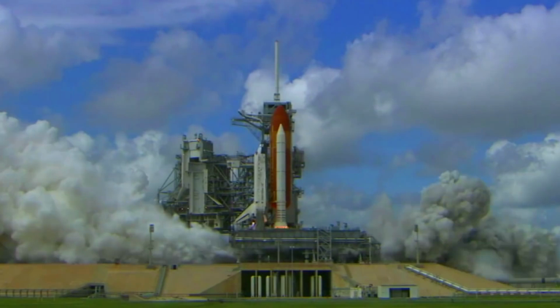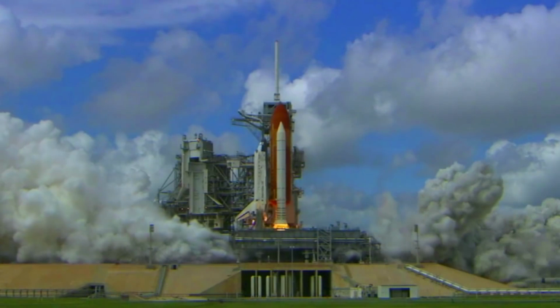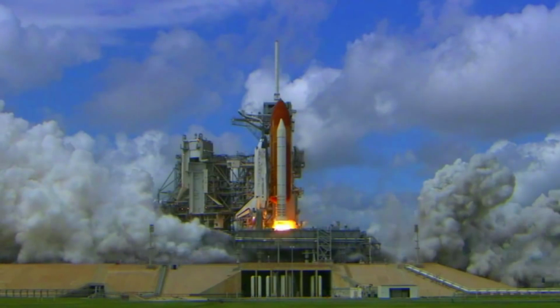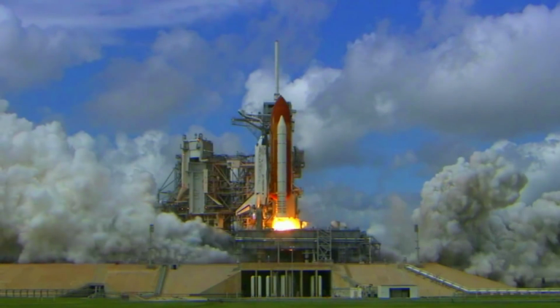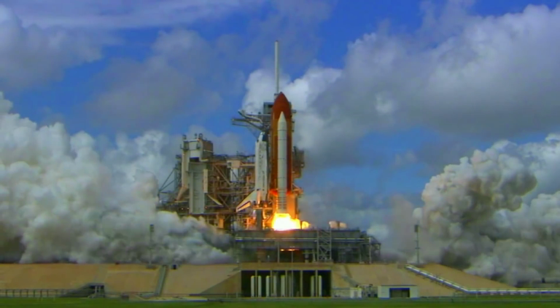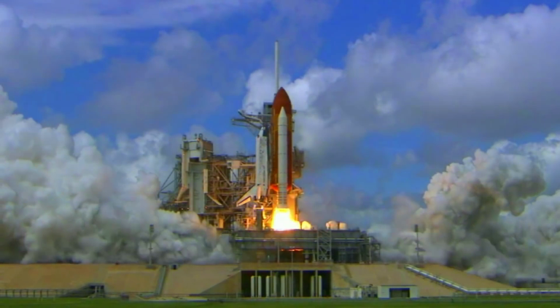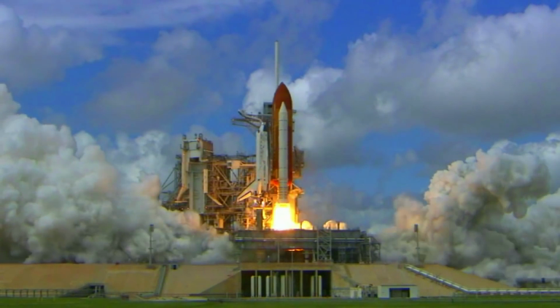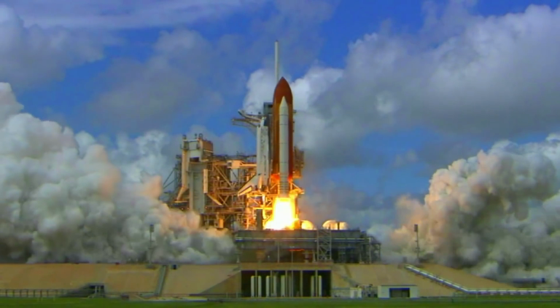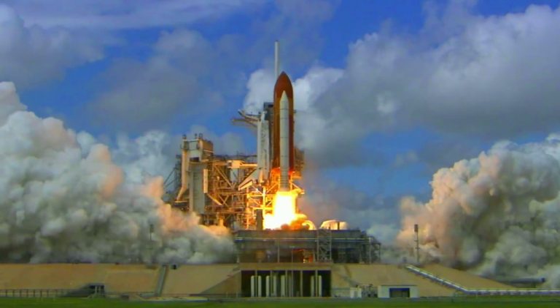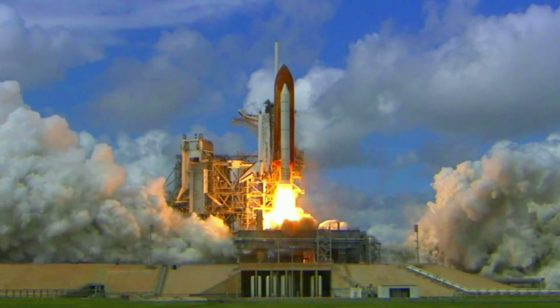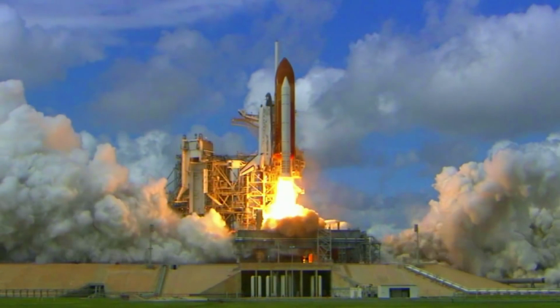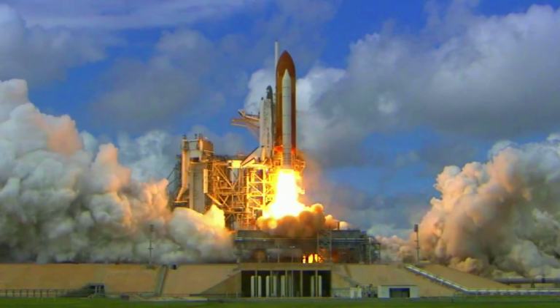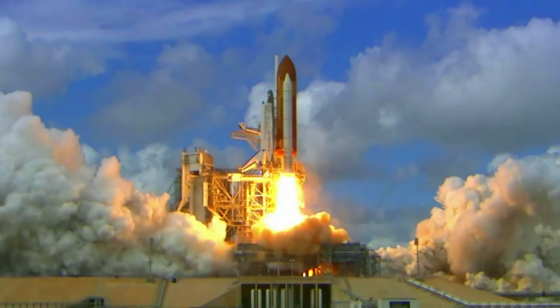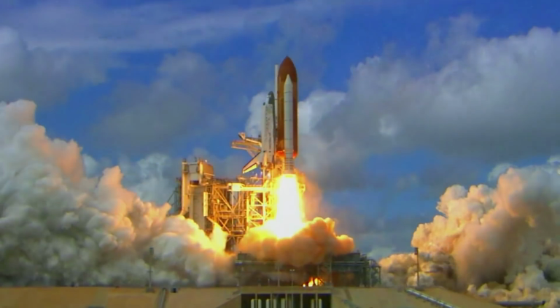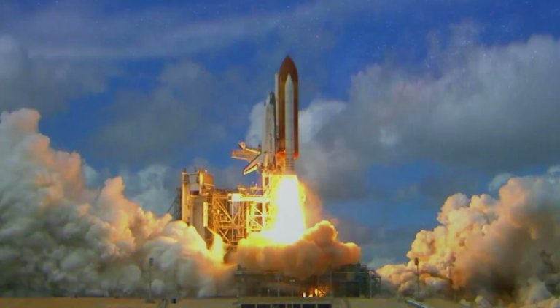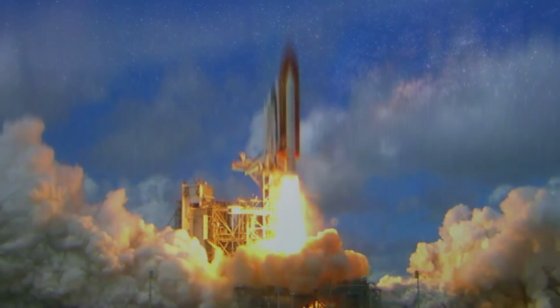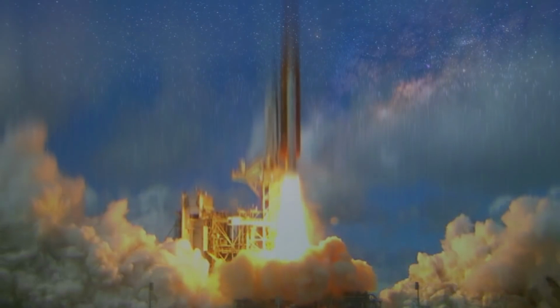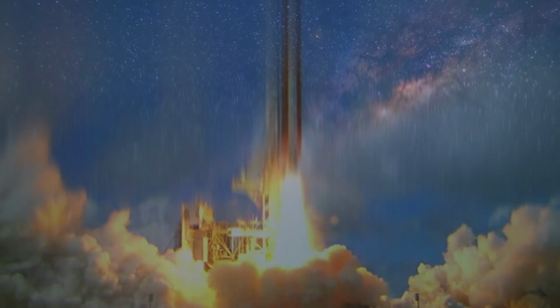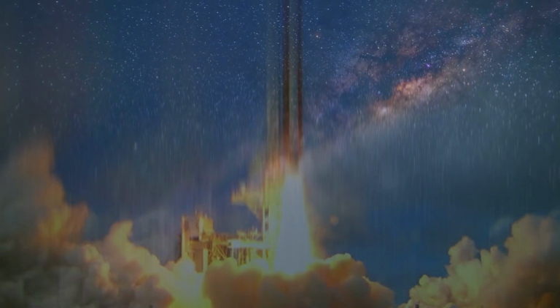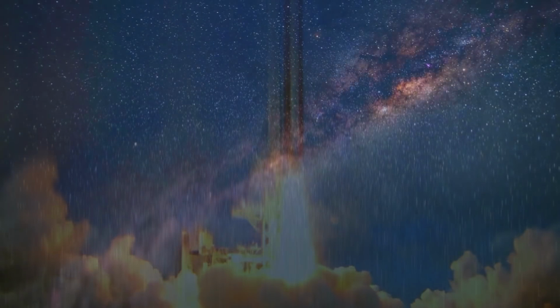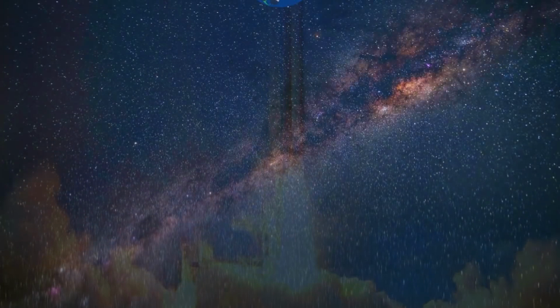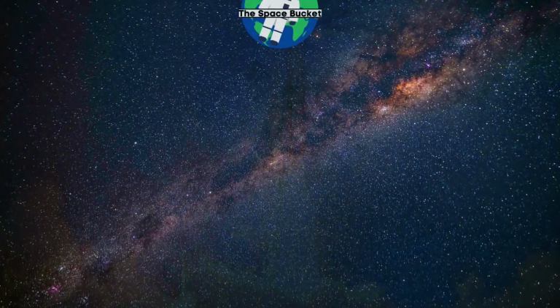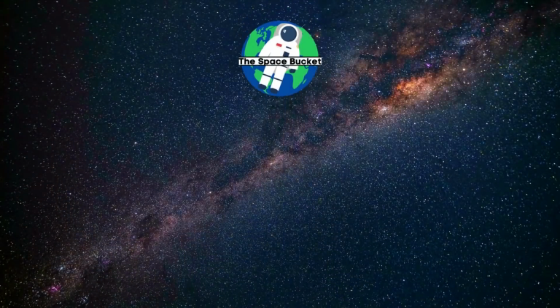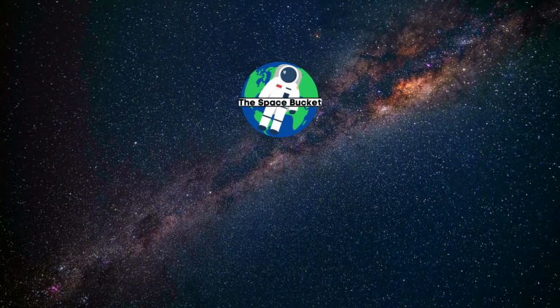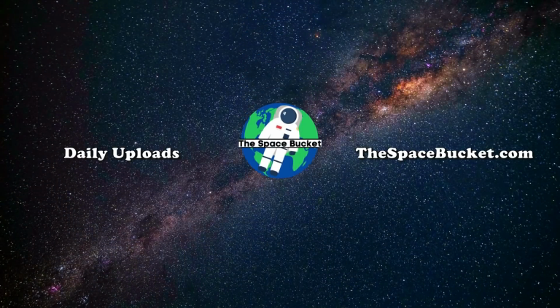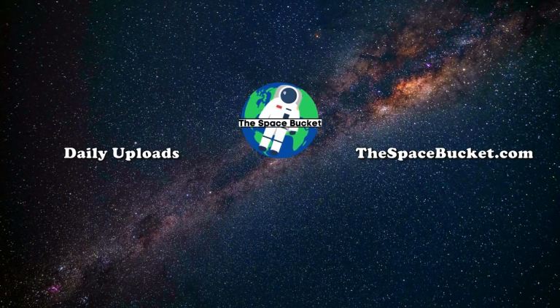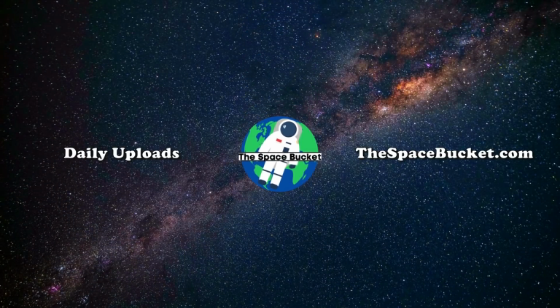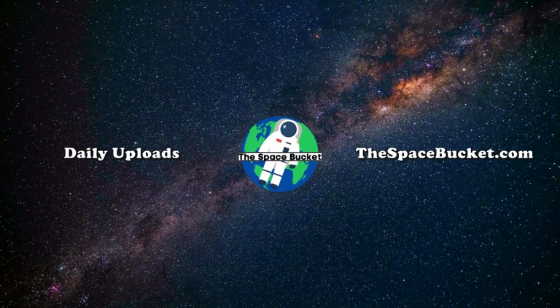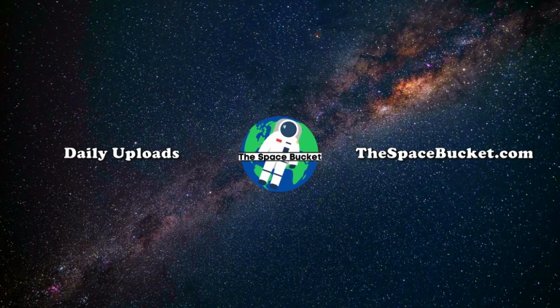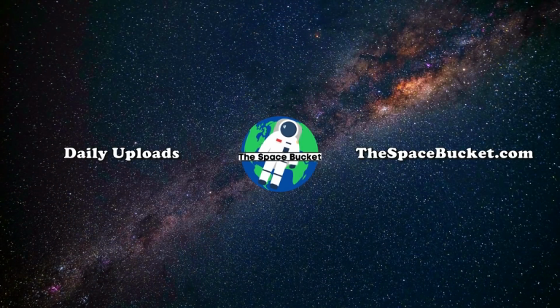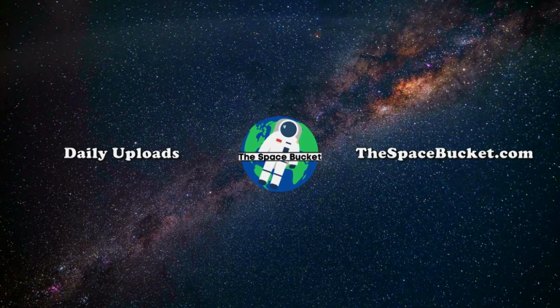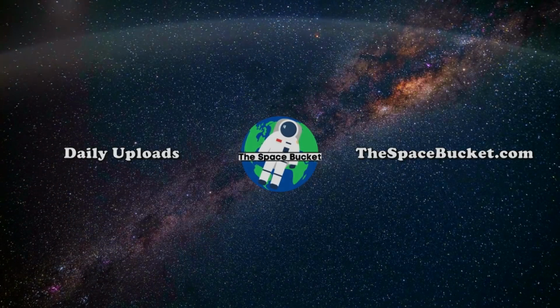3, 2, 1, and liftoff of Discovery, hoisting harmony to the heavens.